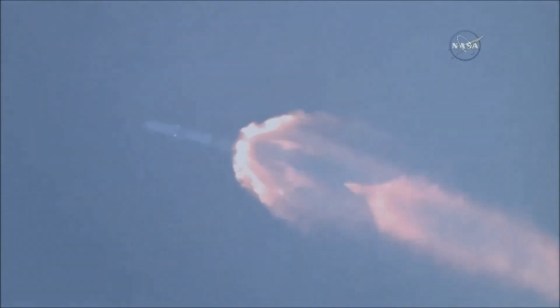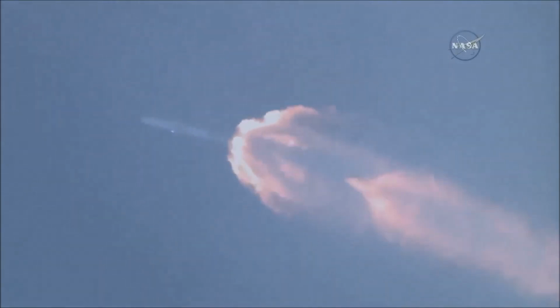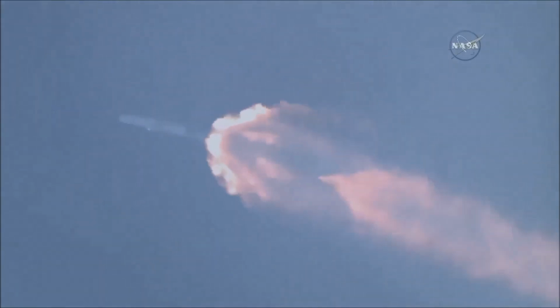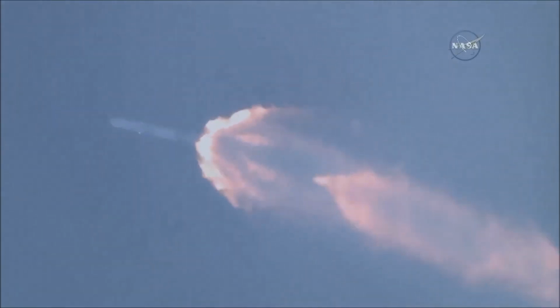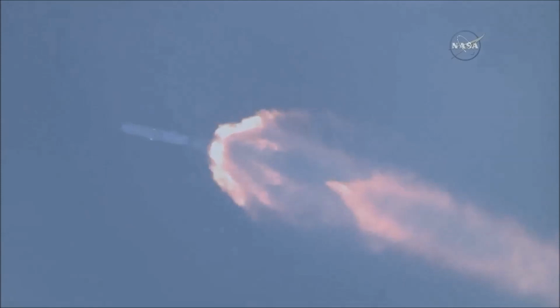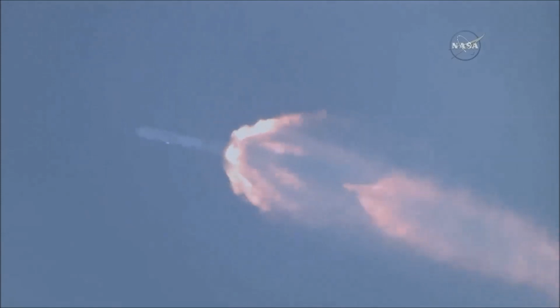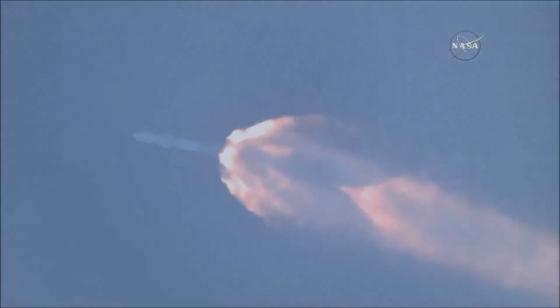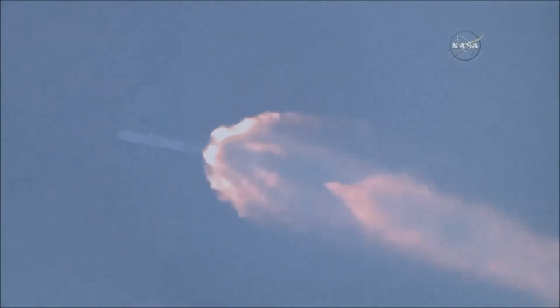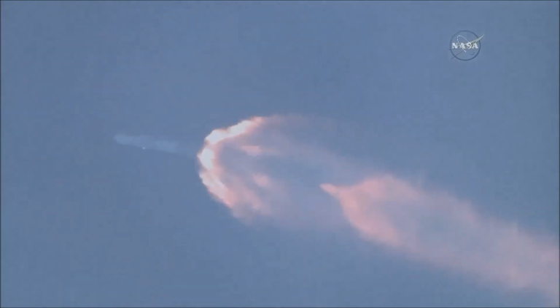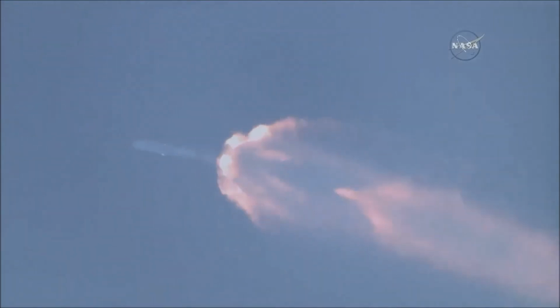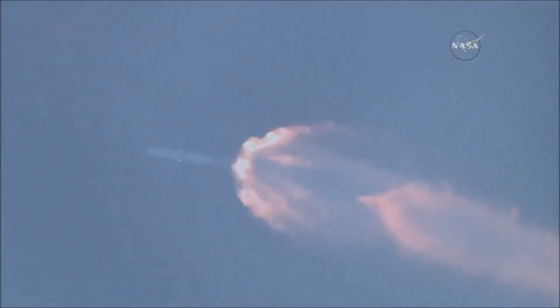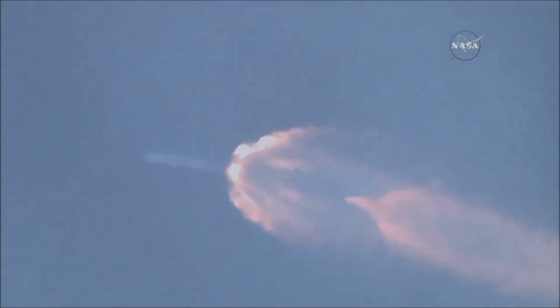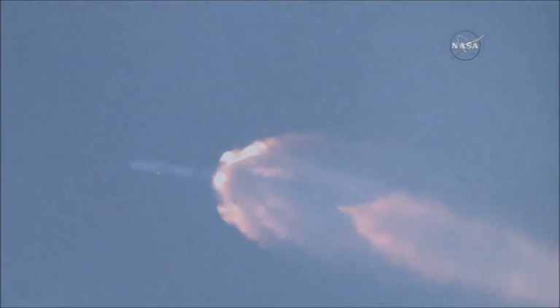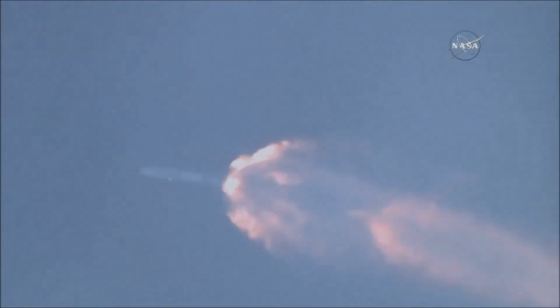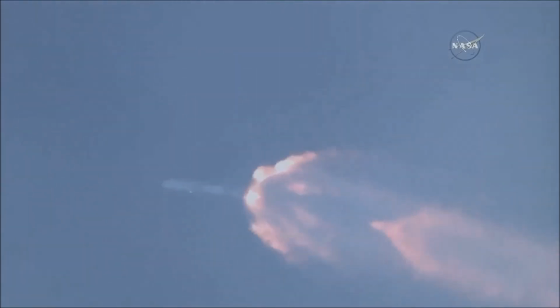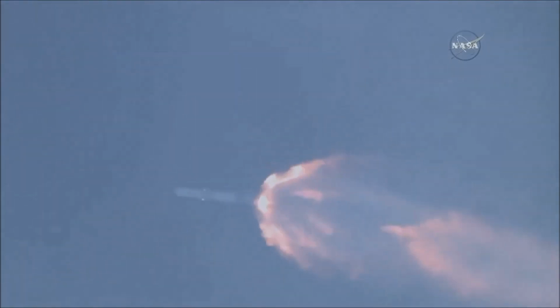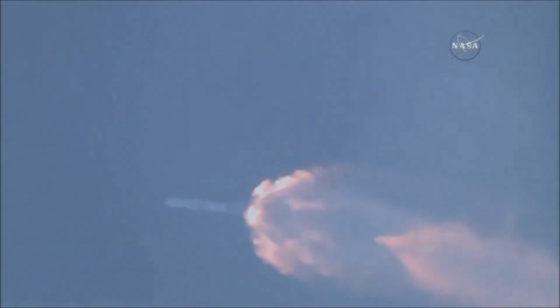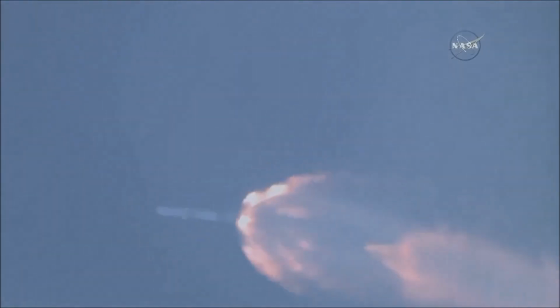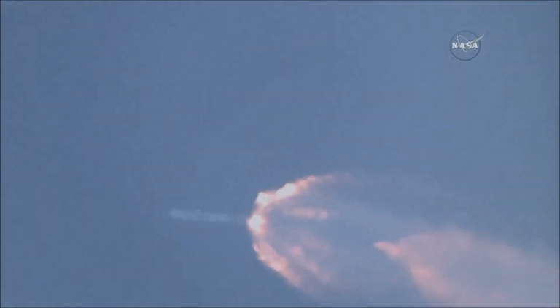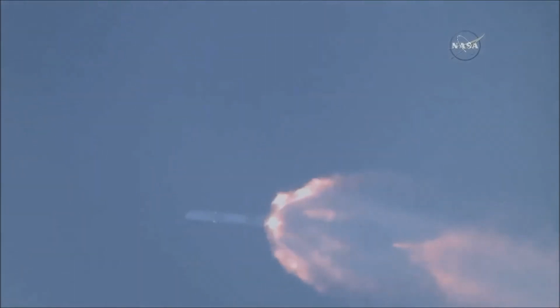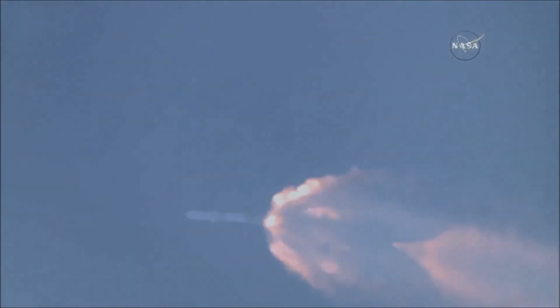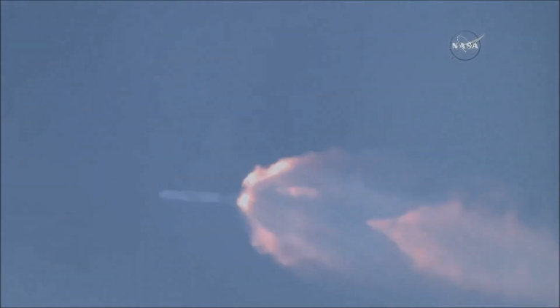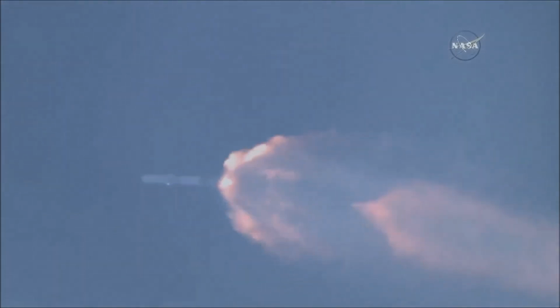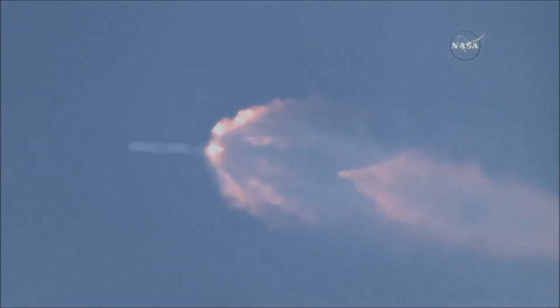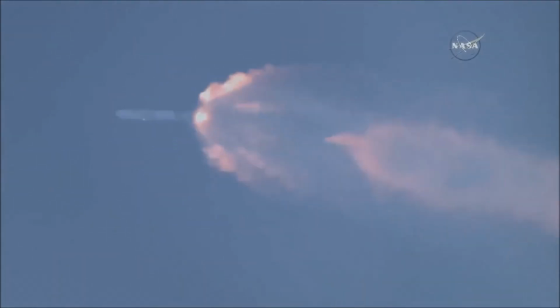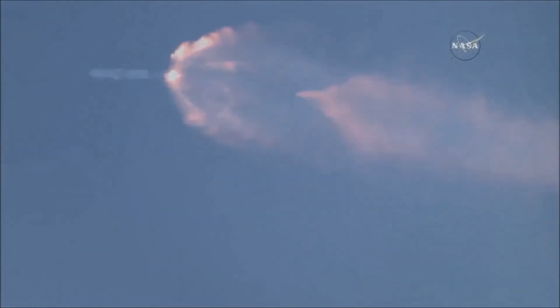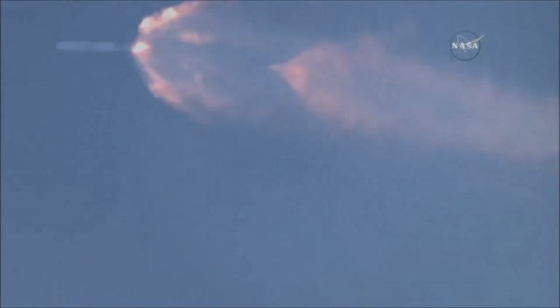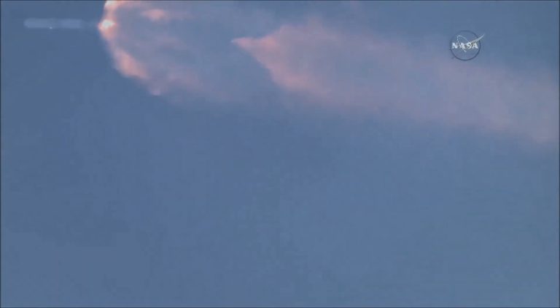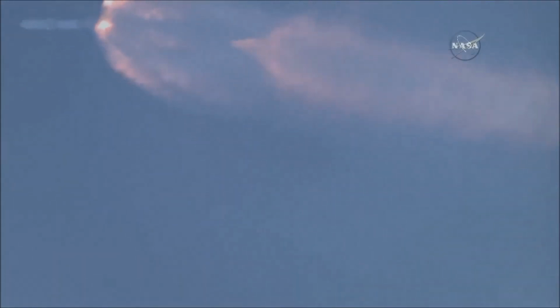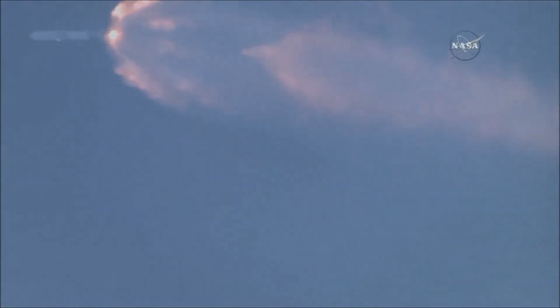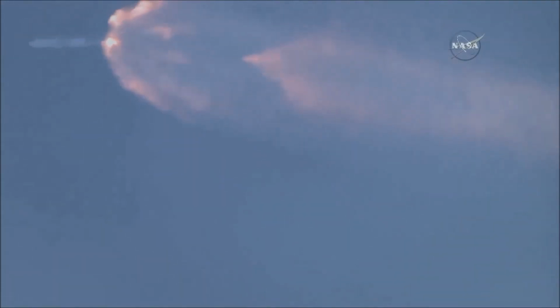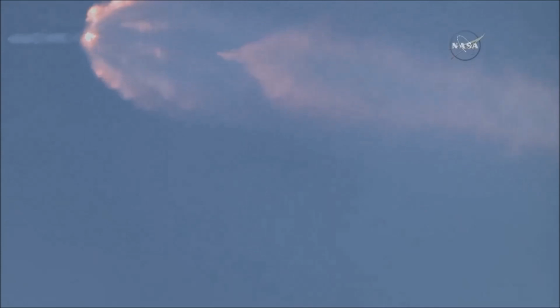One minute, 50 seconds into the flight of Falcon carrying Dragon toward the International Space Station.